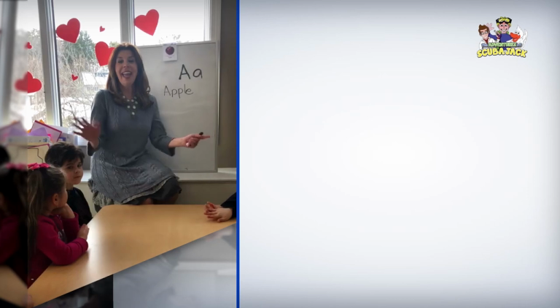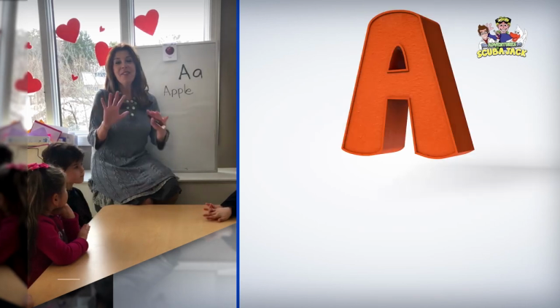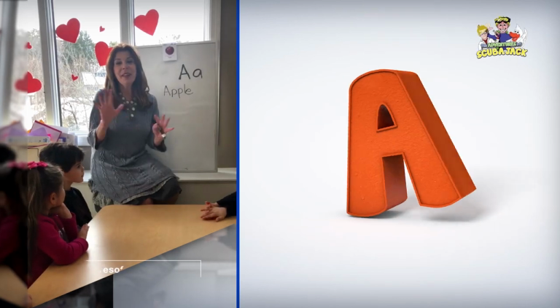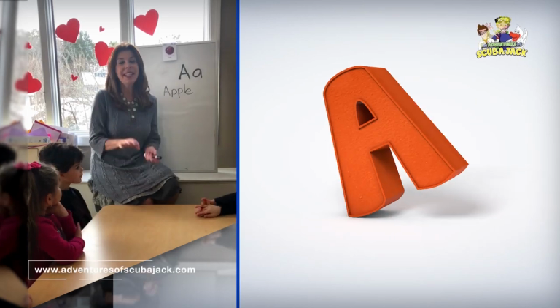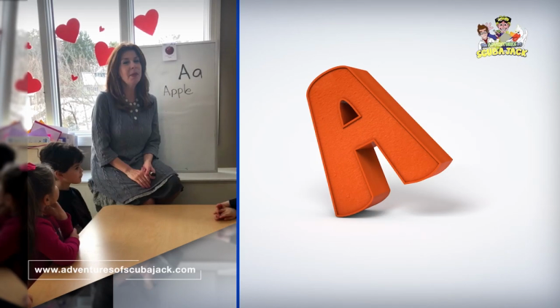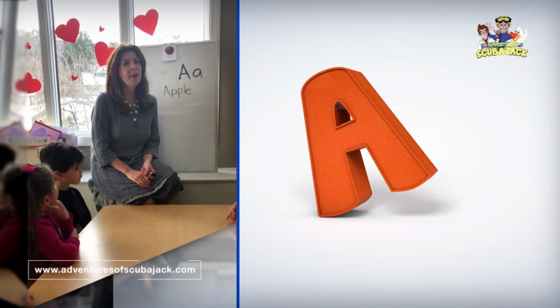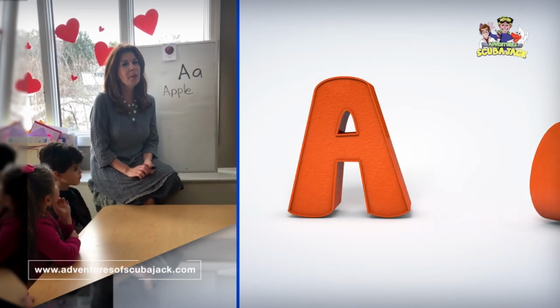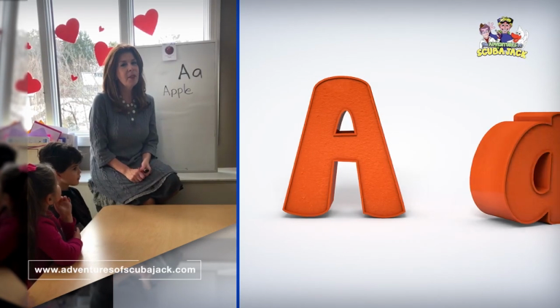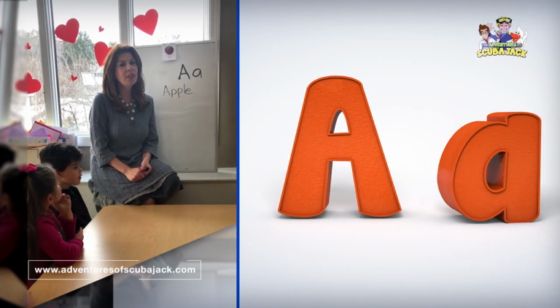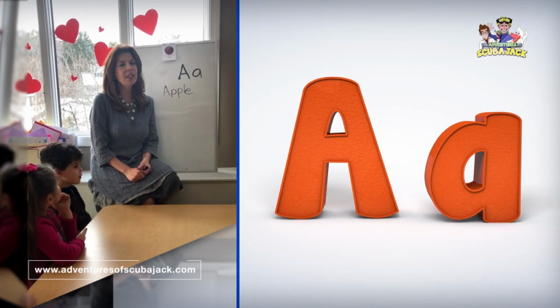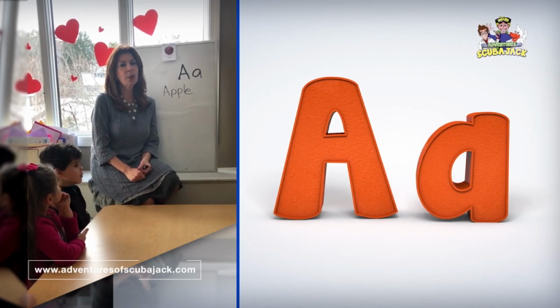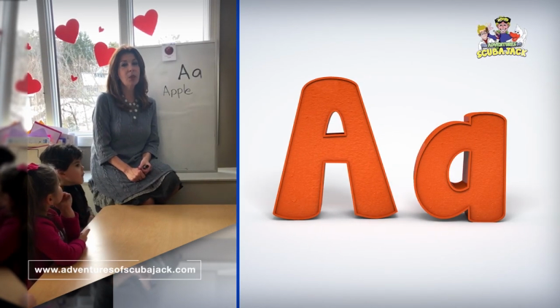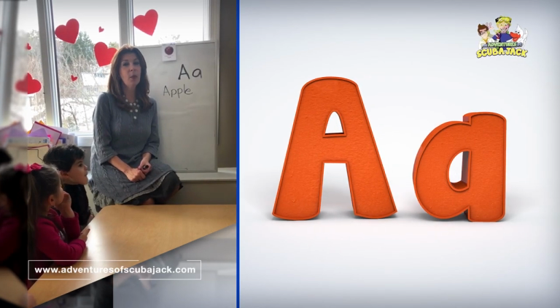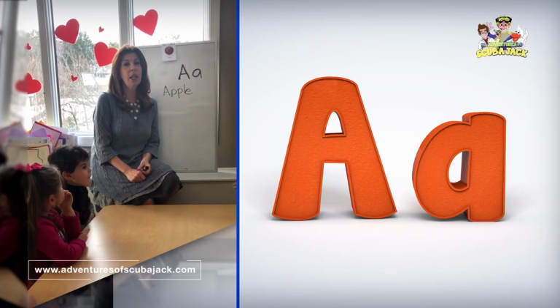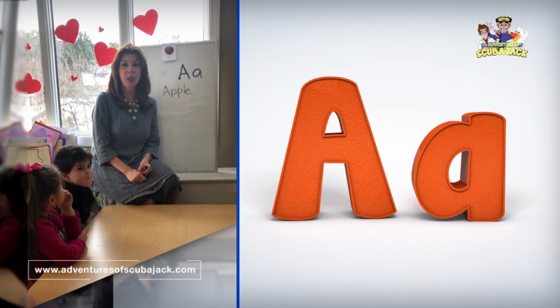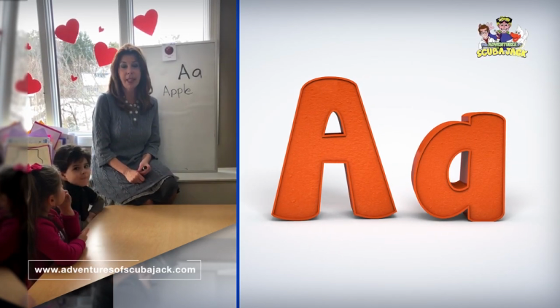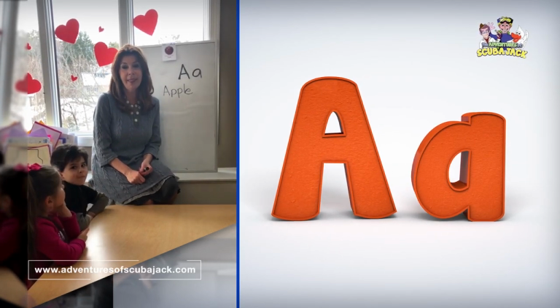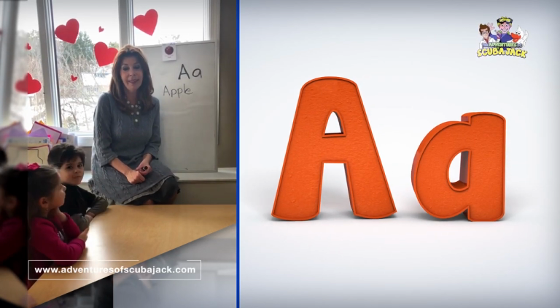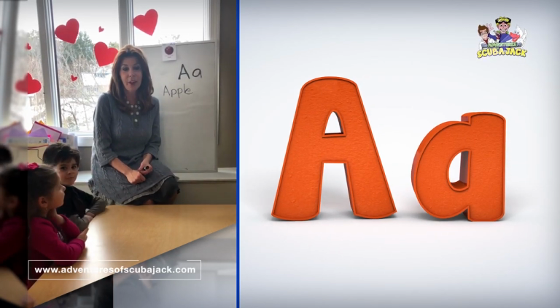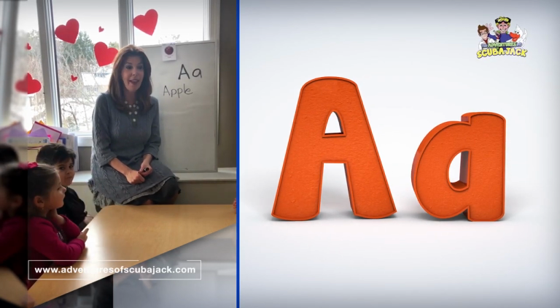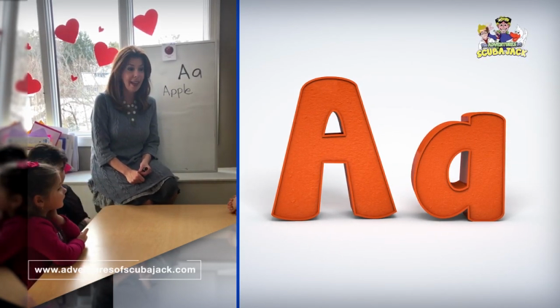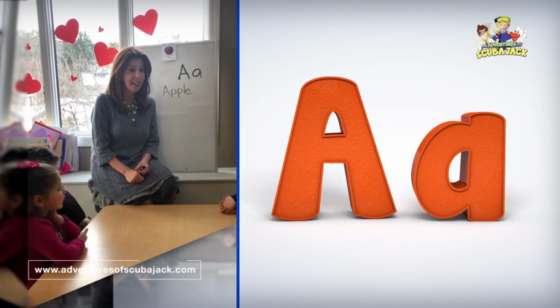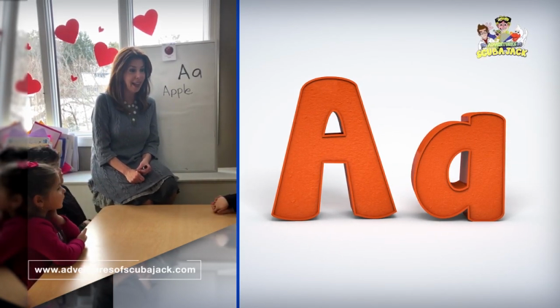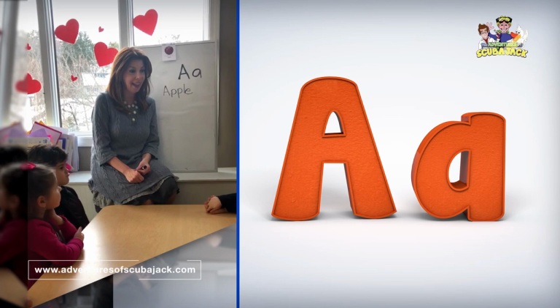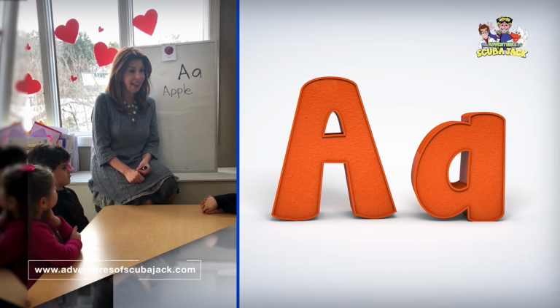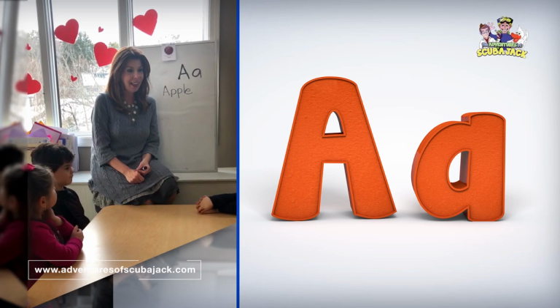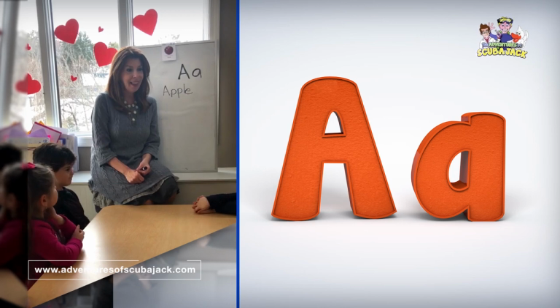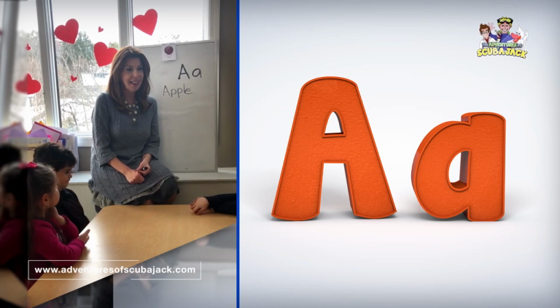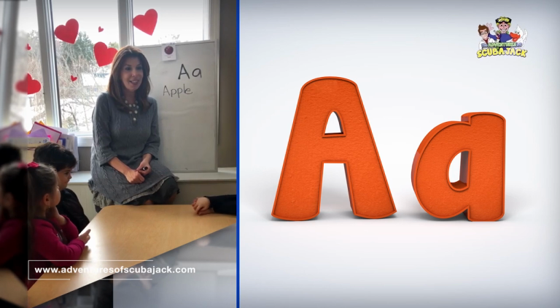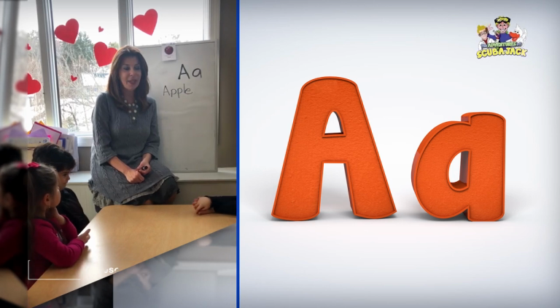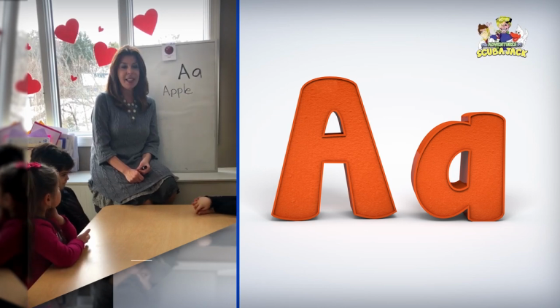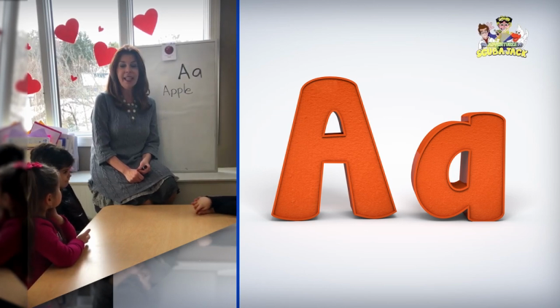Hey everybody, it's Ms. Beth from The Adventures of Scuba Jack. We are doing the letter A today. That's so exciting.